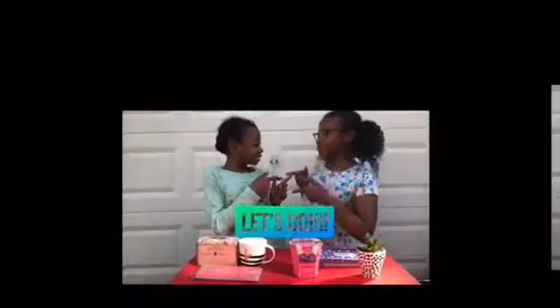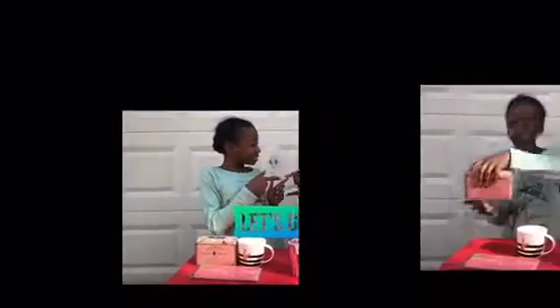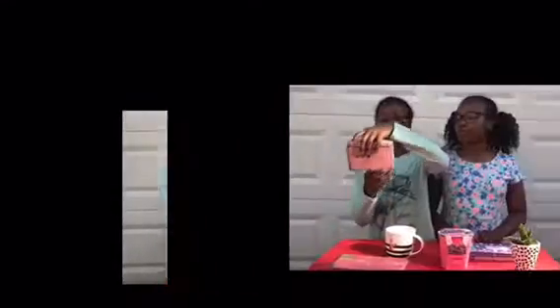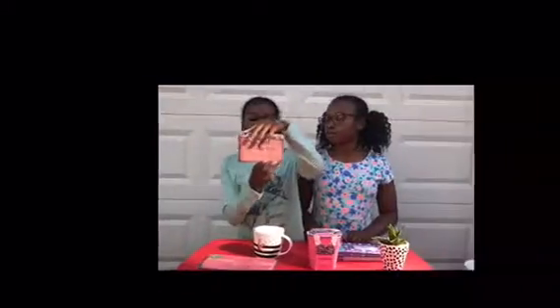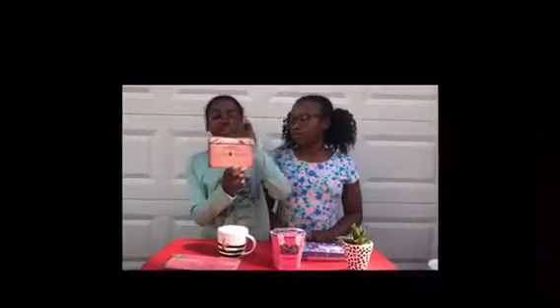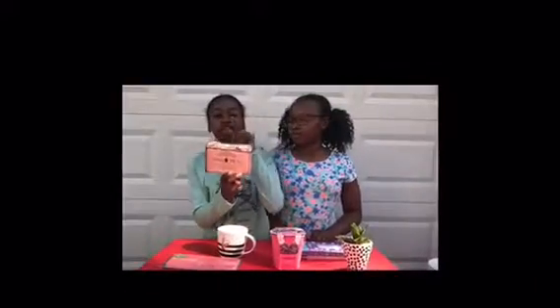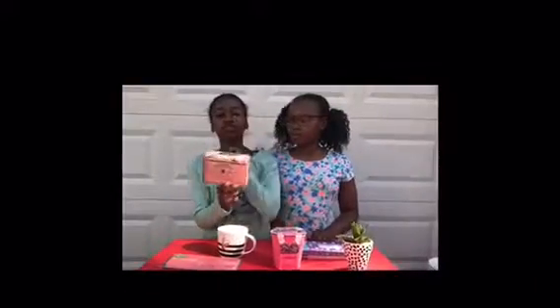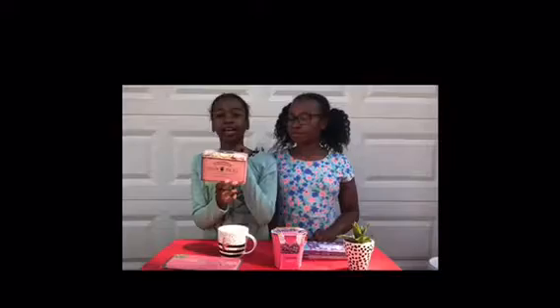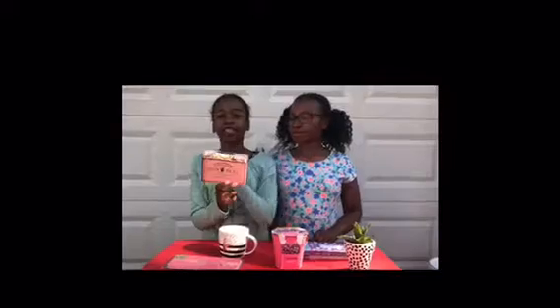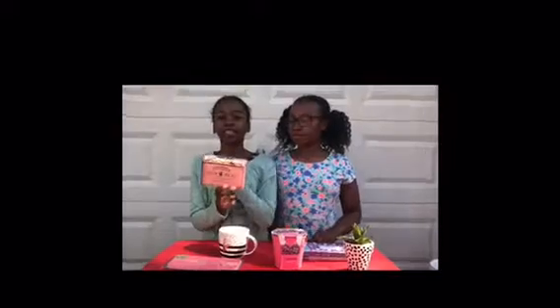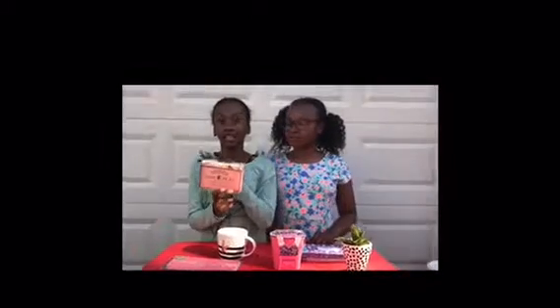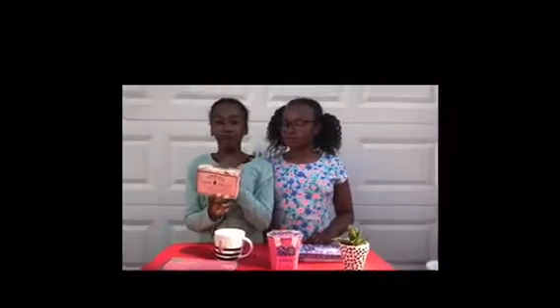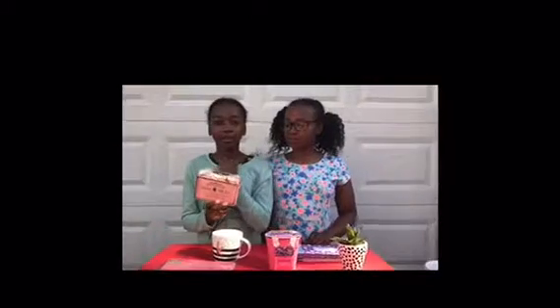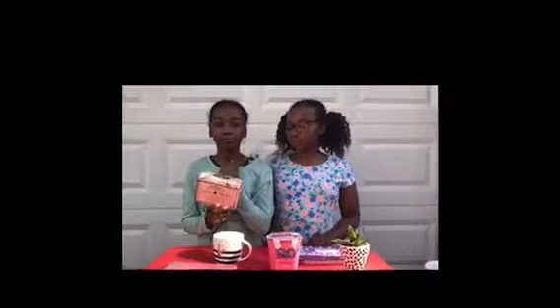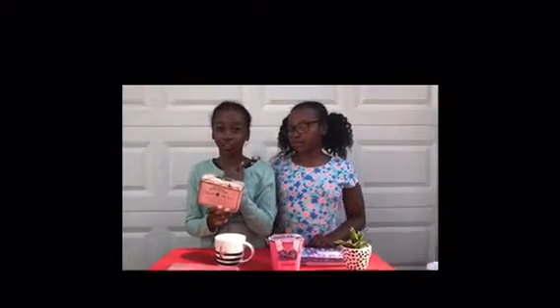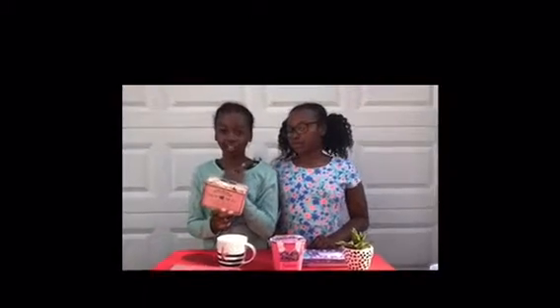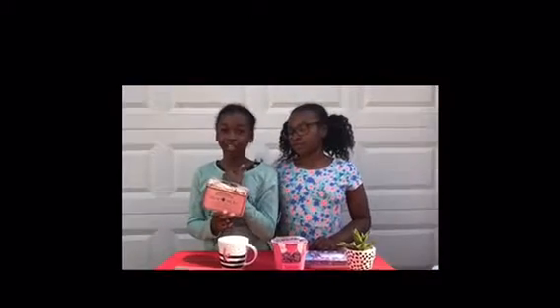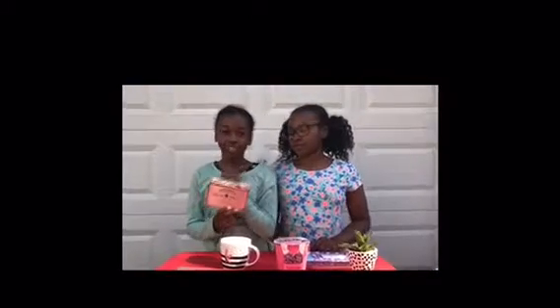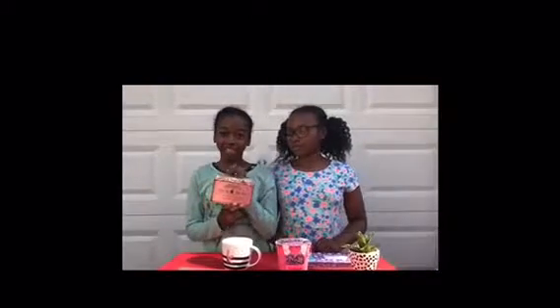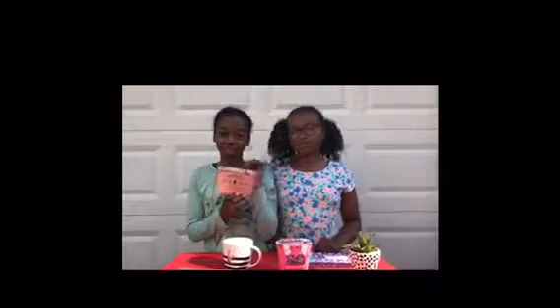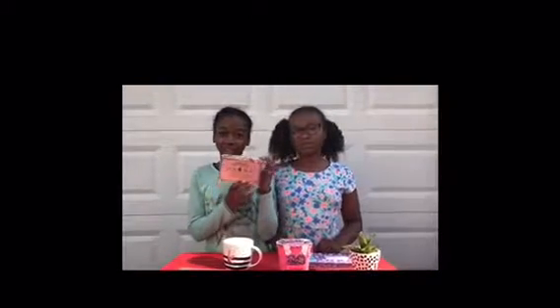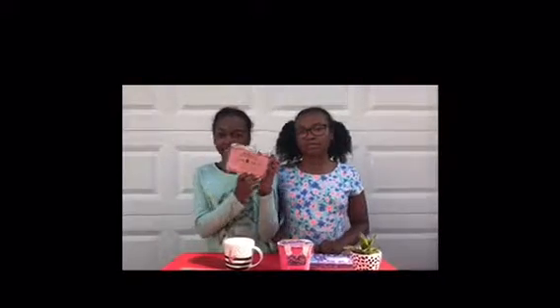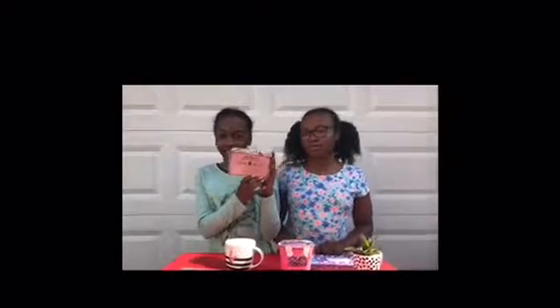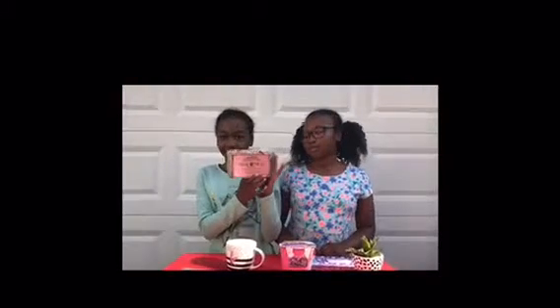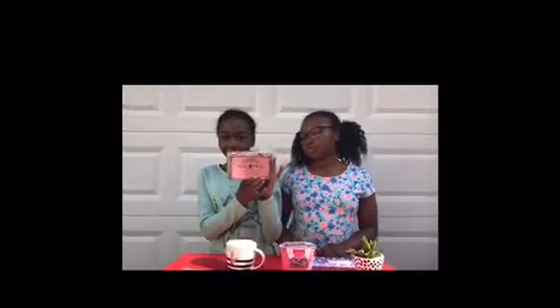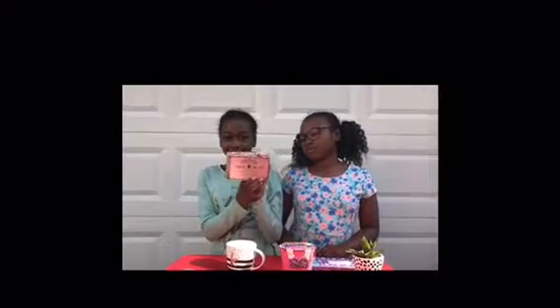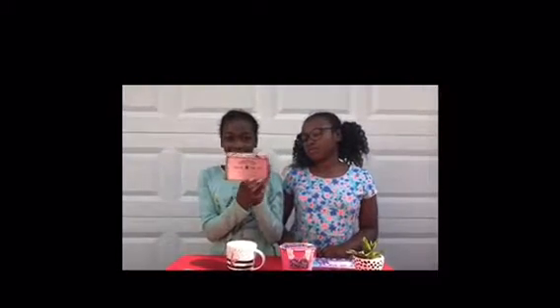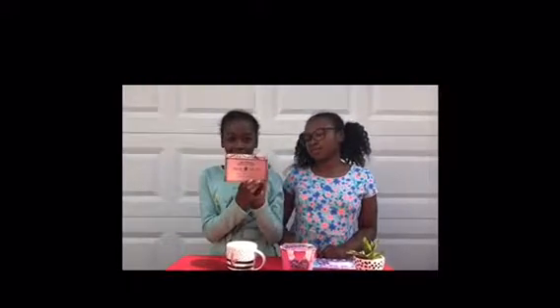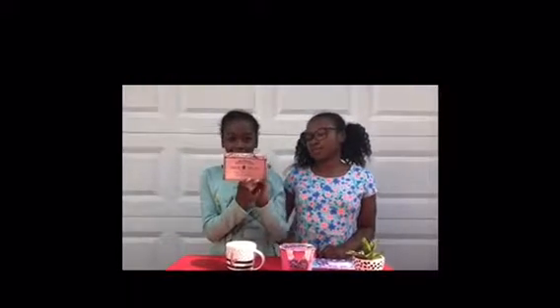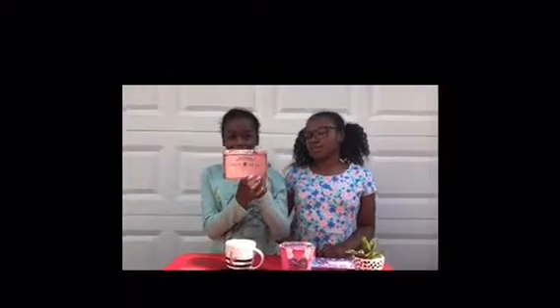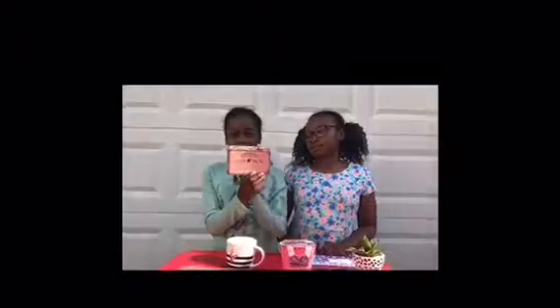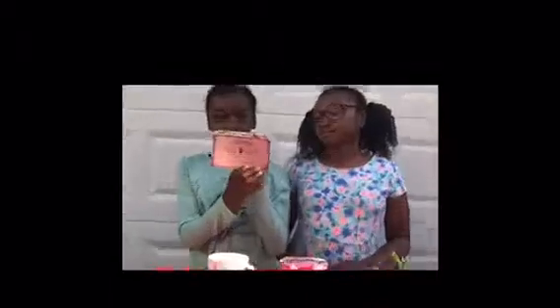First, I have English fine tea. My mom really likes drinking tea in the morning, so I decided that I would get her some tea.